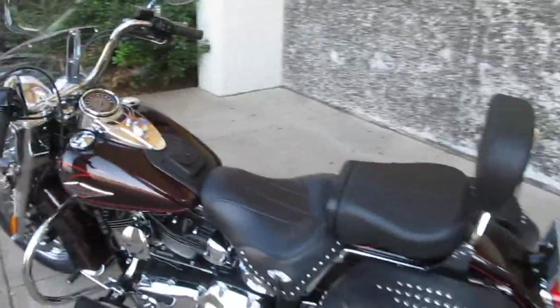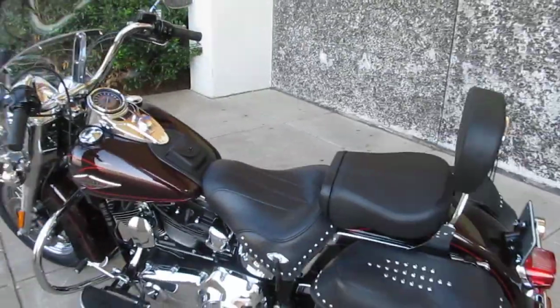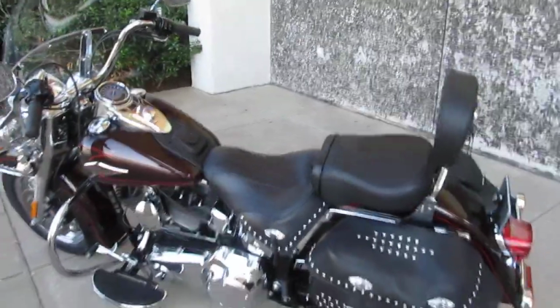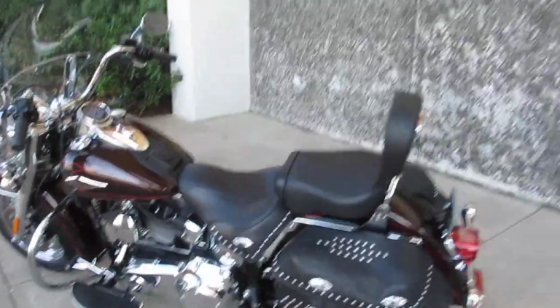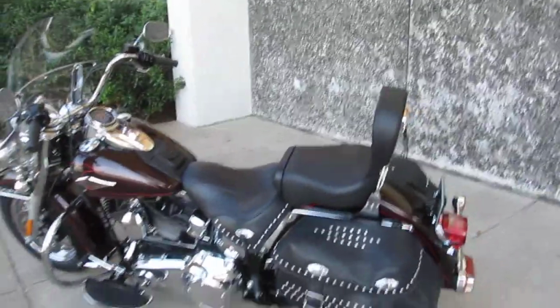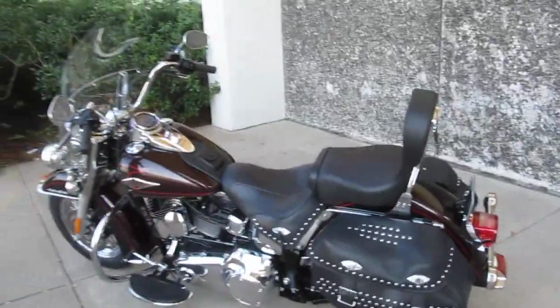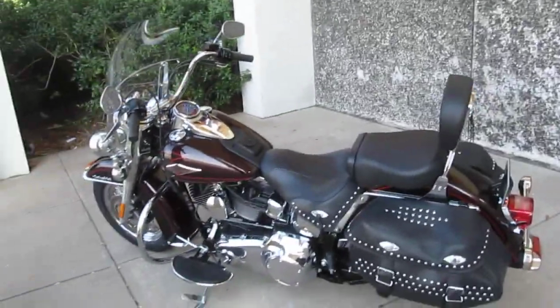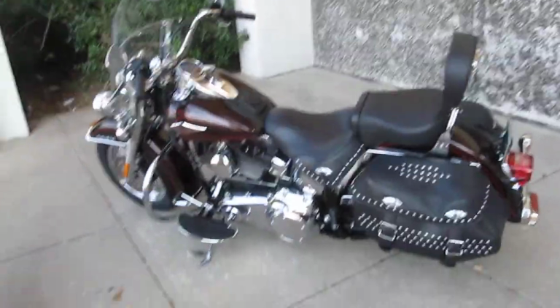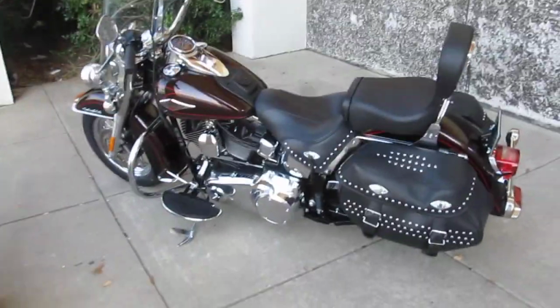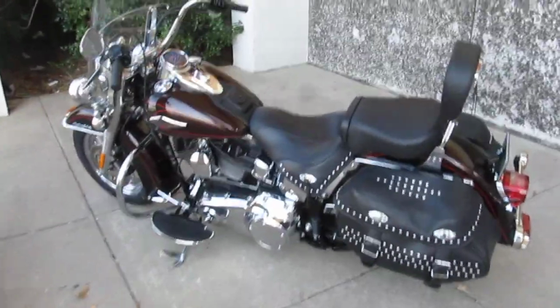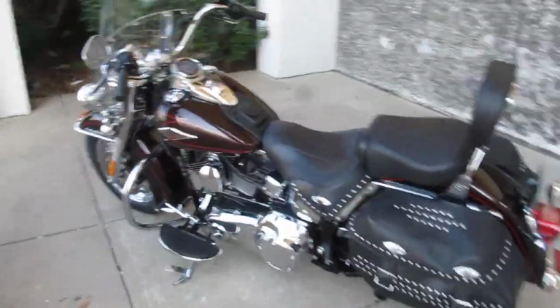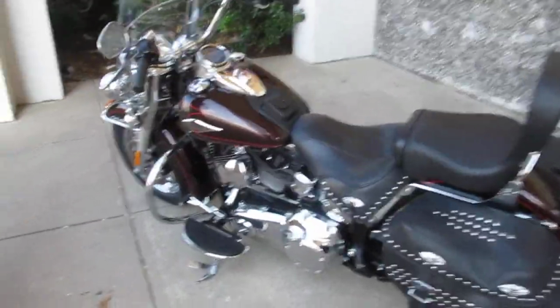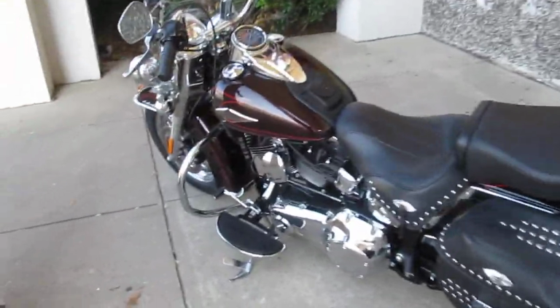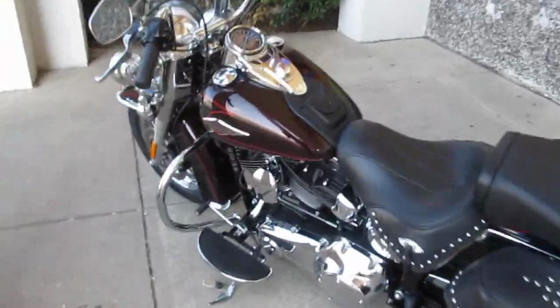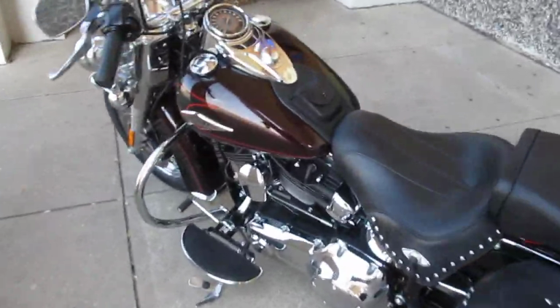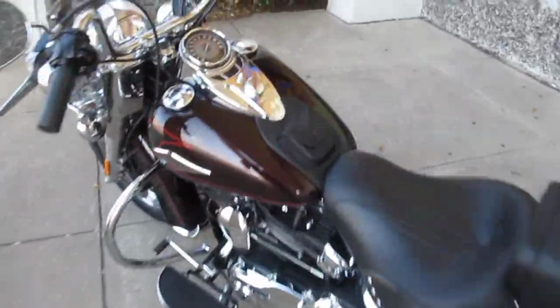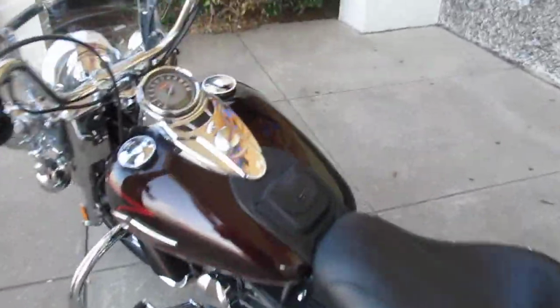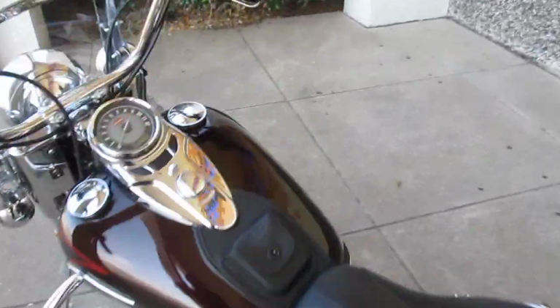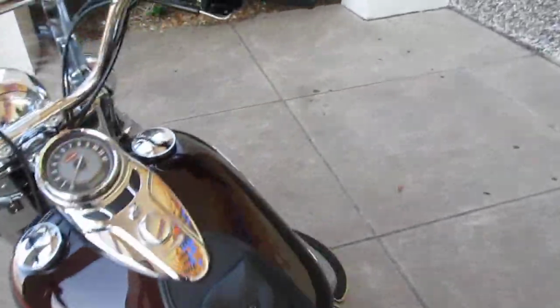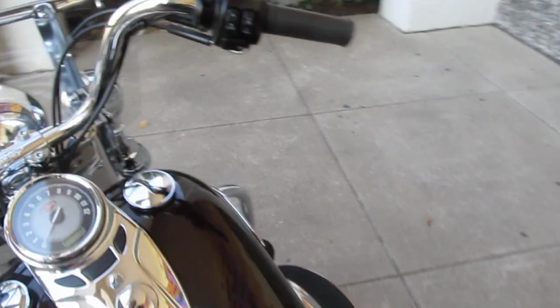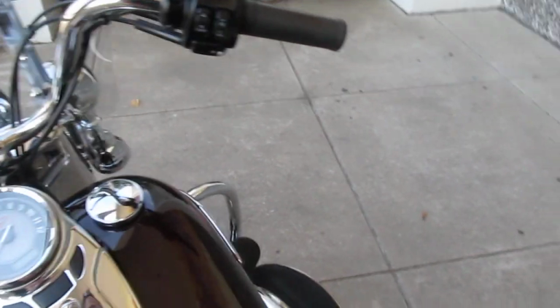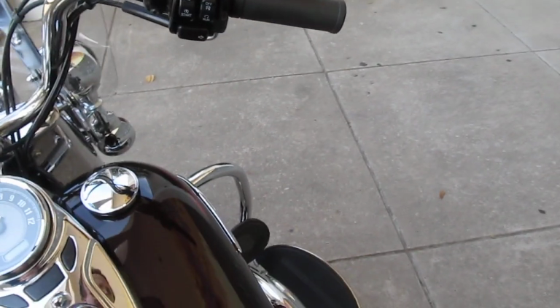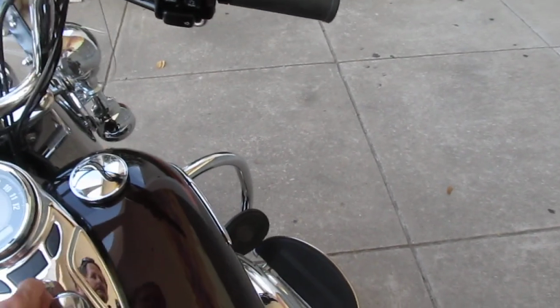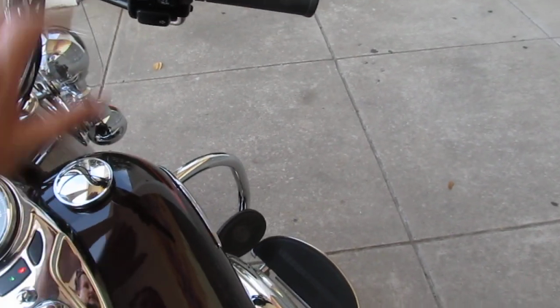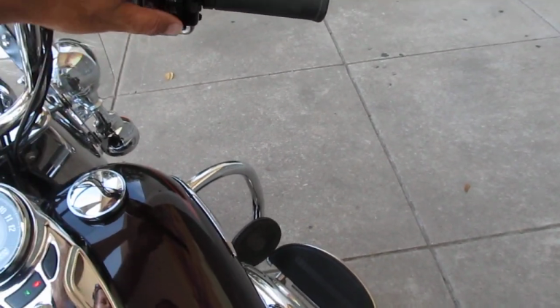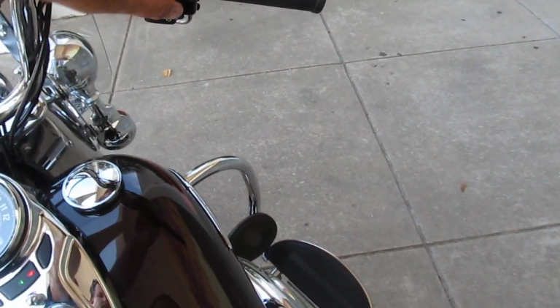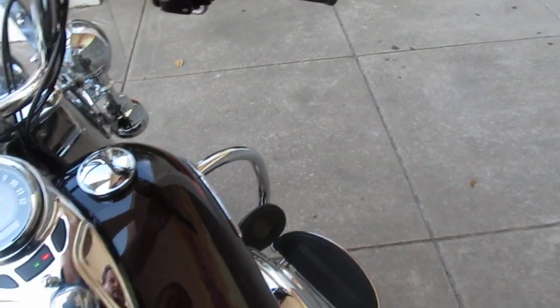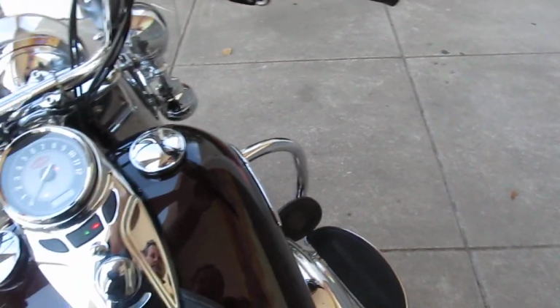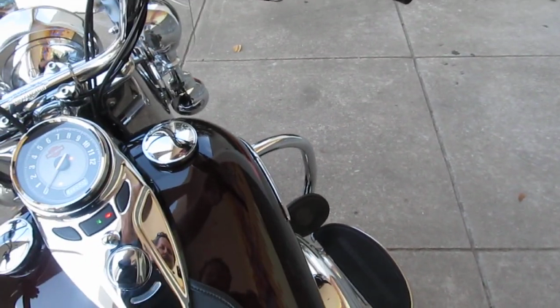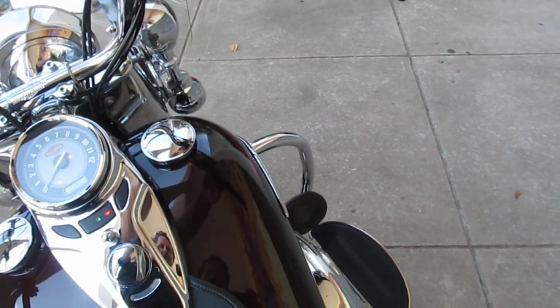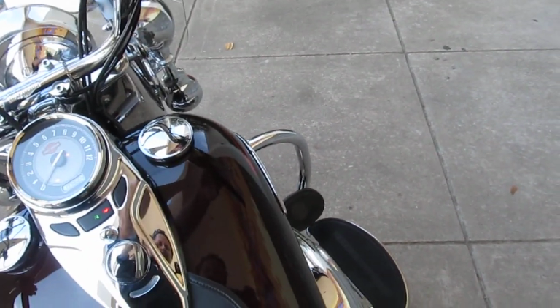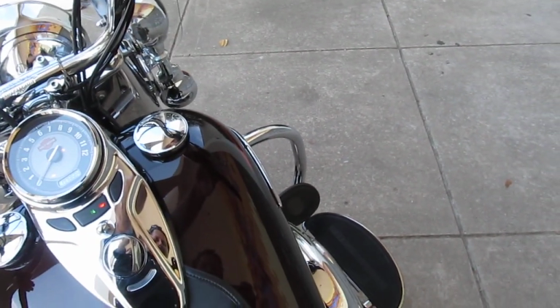I'm going to start it up and let you hear it. It does have the factory exhaust, and it is fuel injected so it starts real easy.